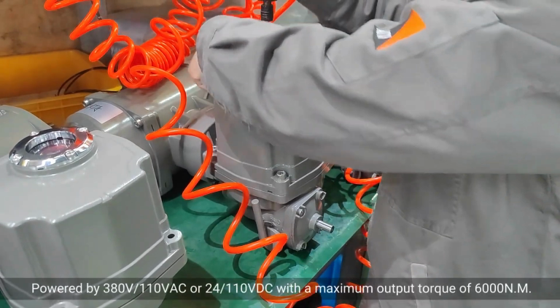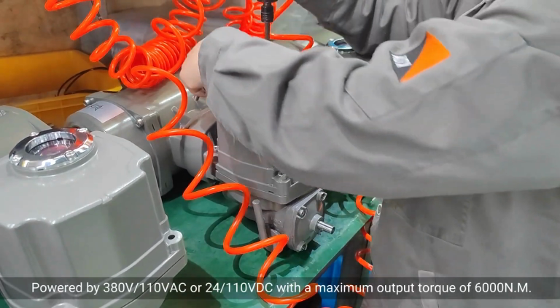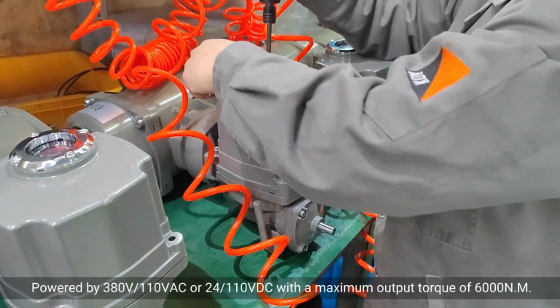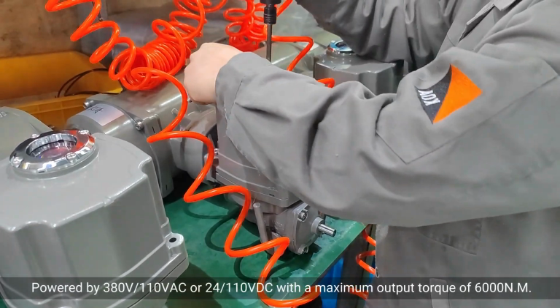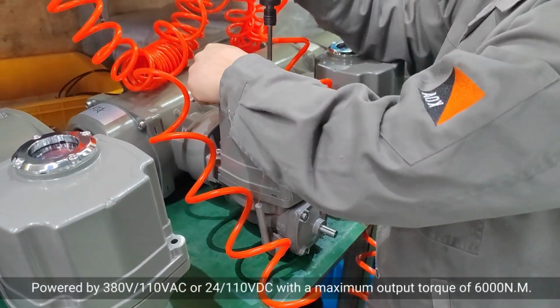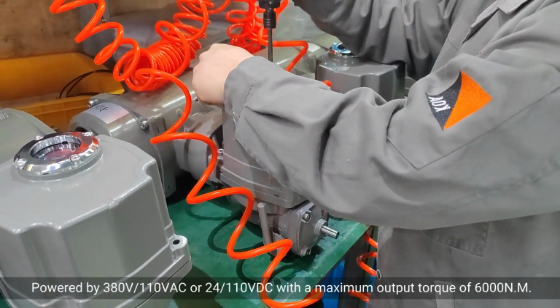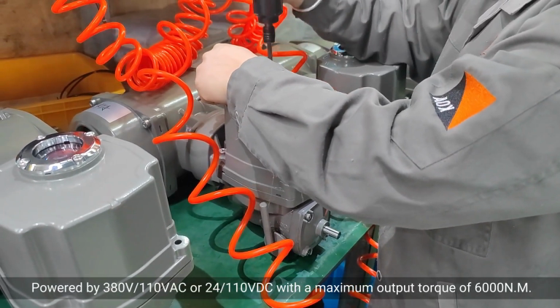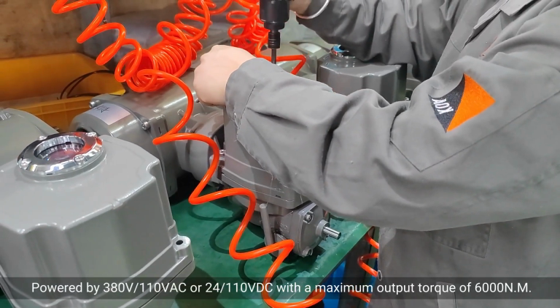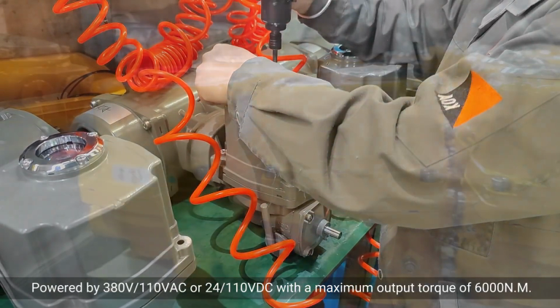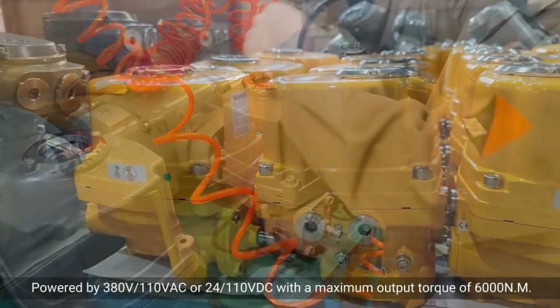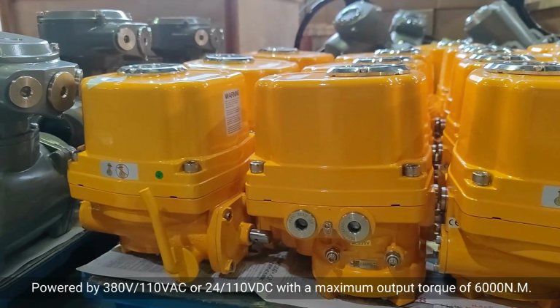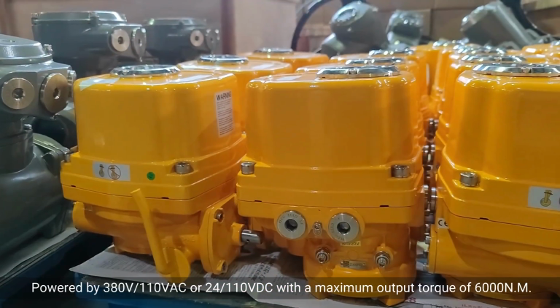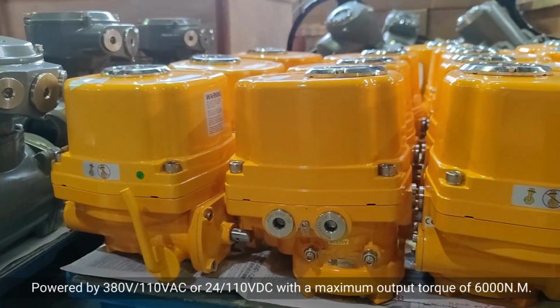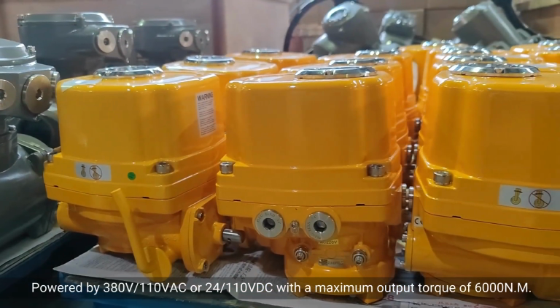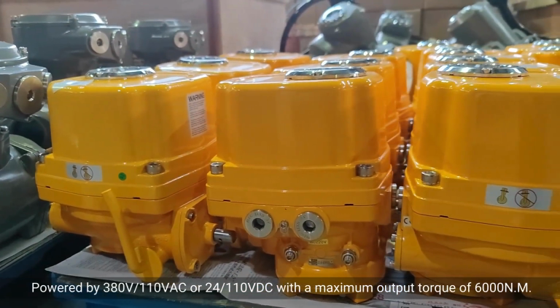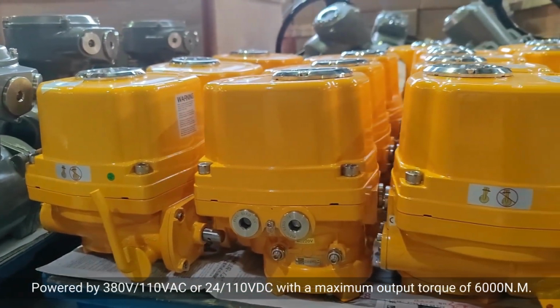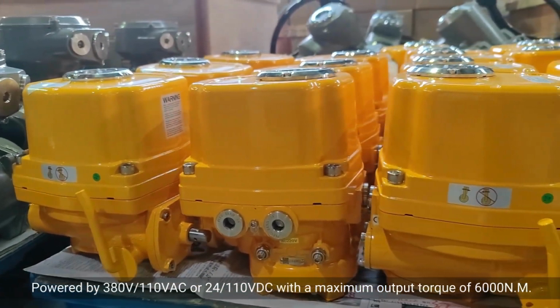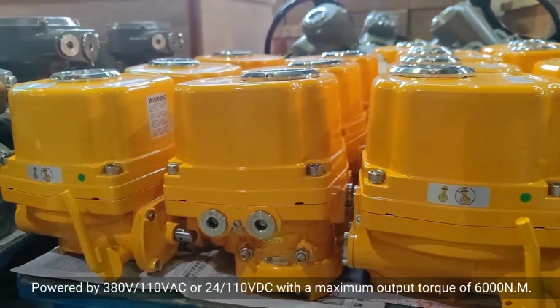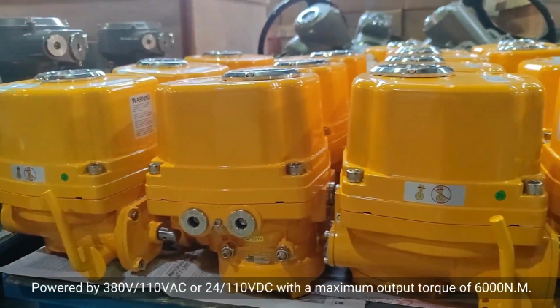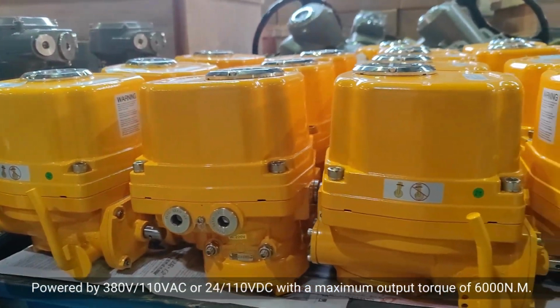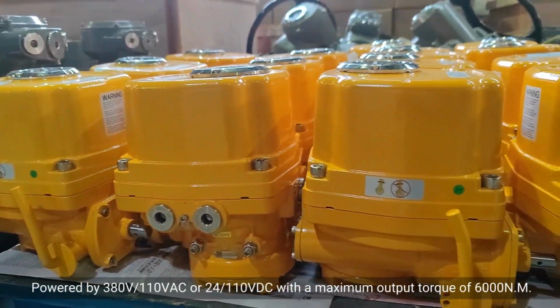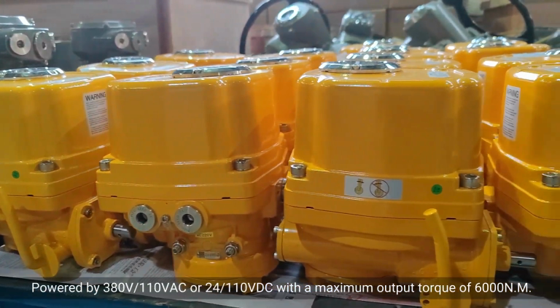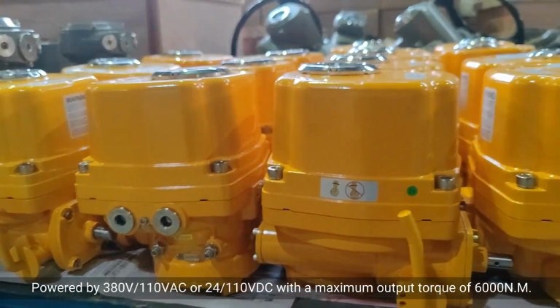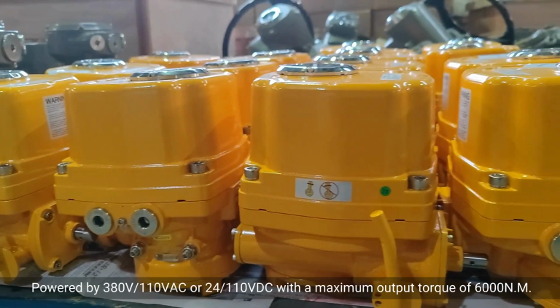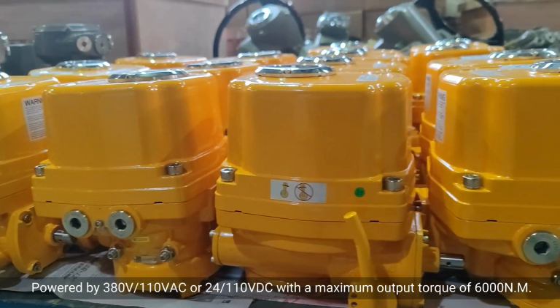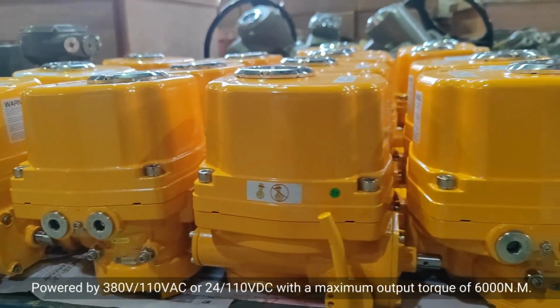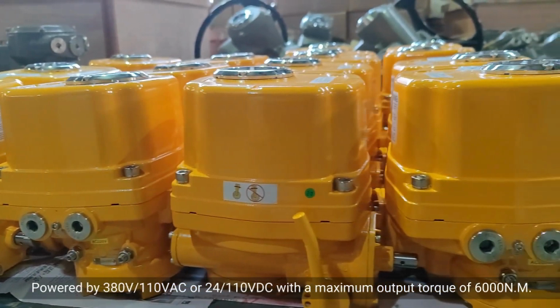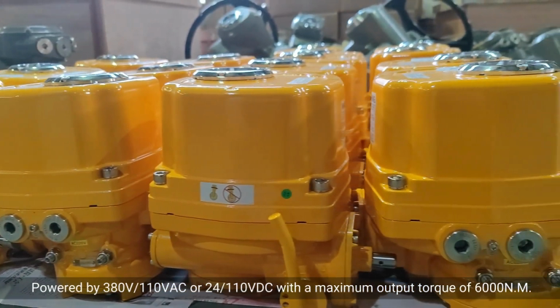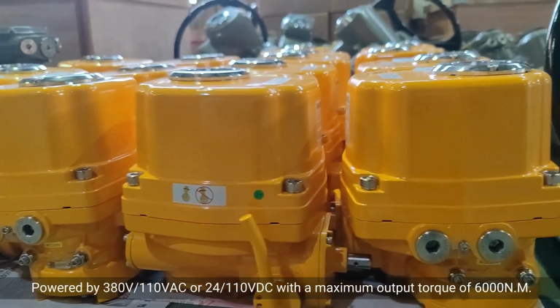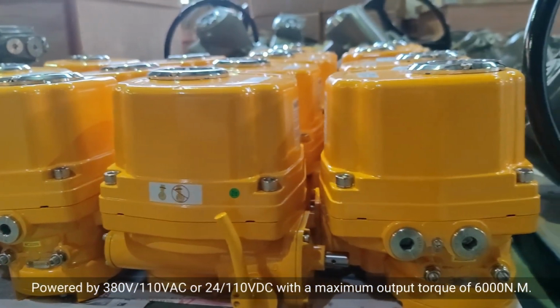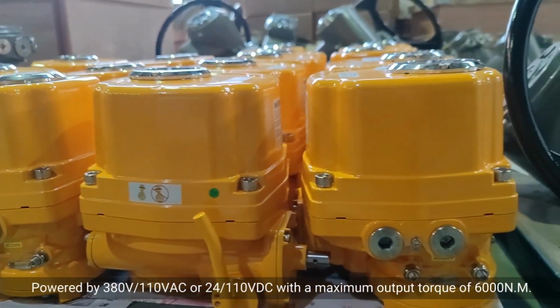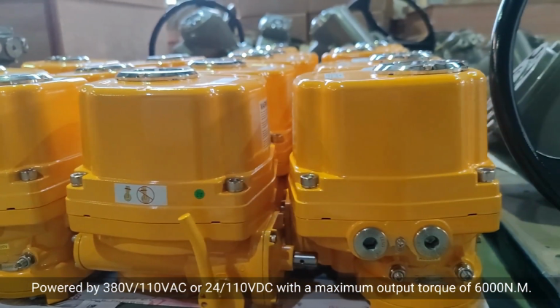Powered by 380 volts or 110 VAC, or 24 or 110 VDC, with a maximum output torque of 6,000 Nm.